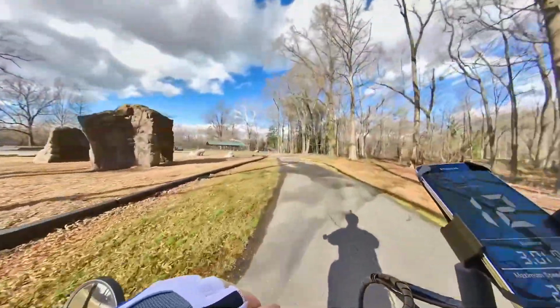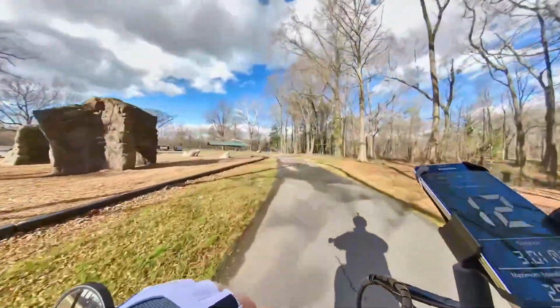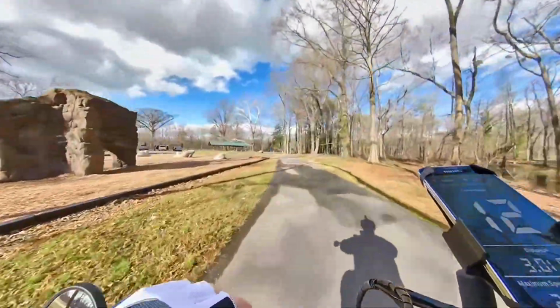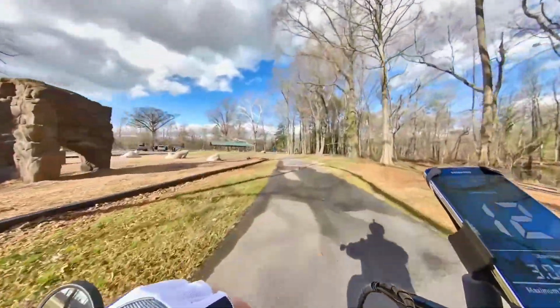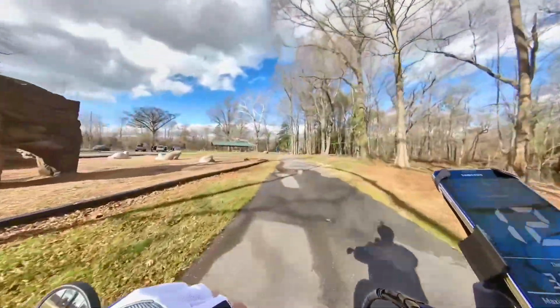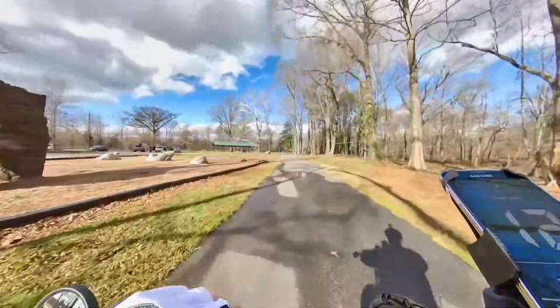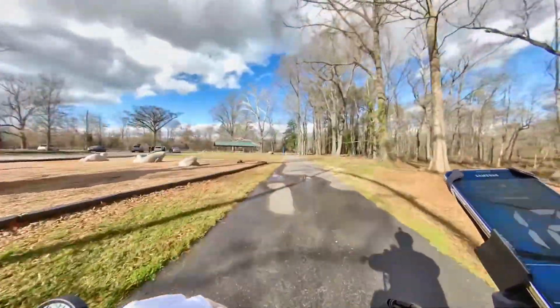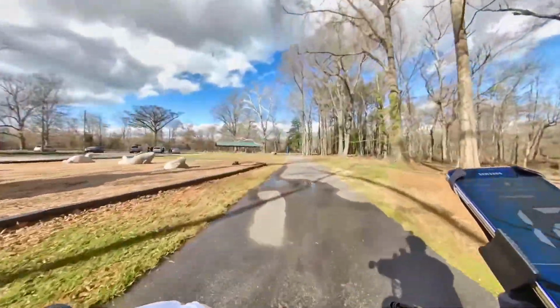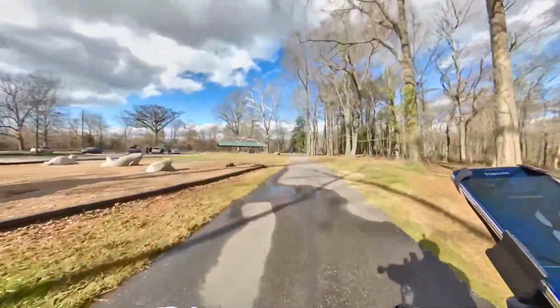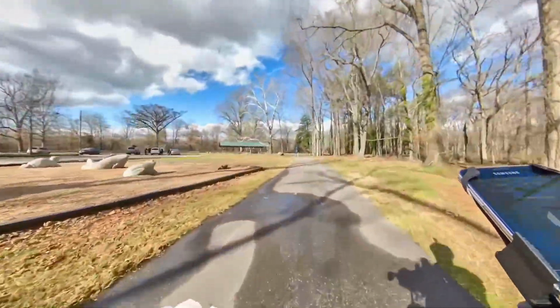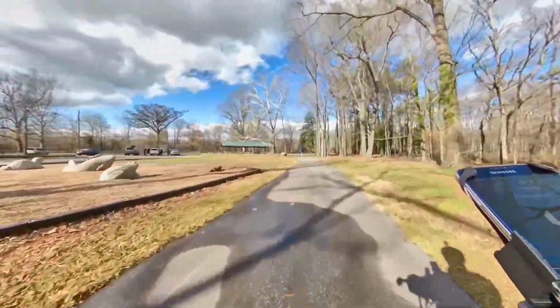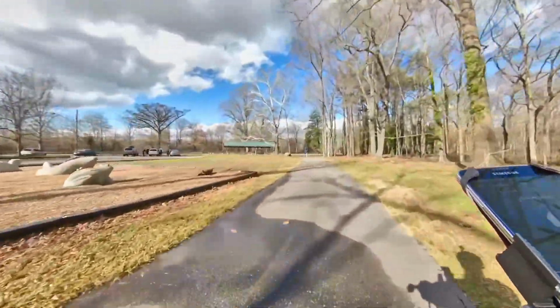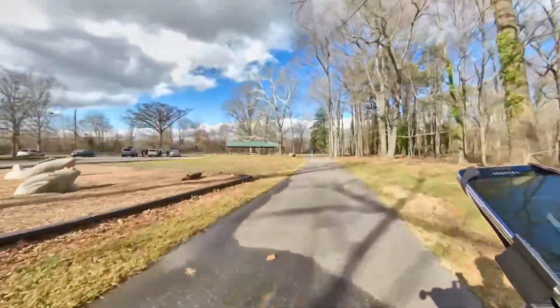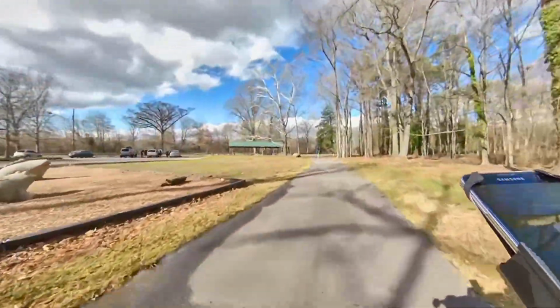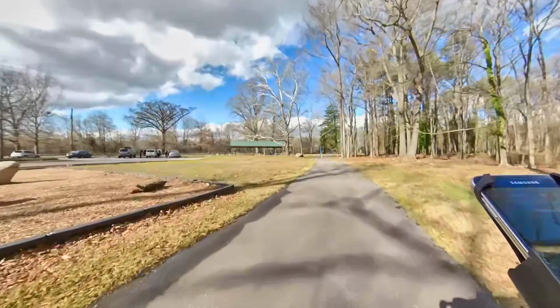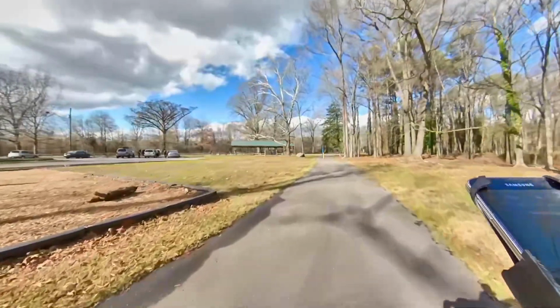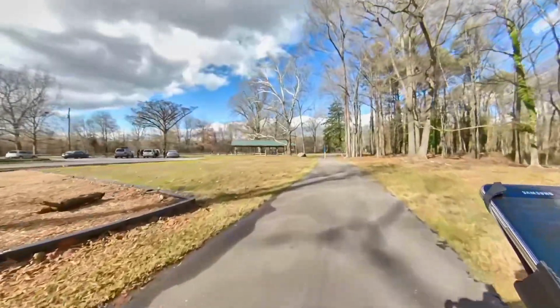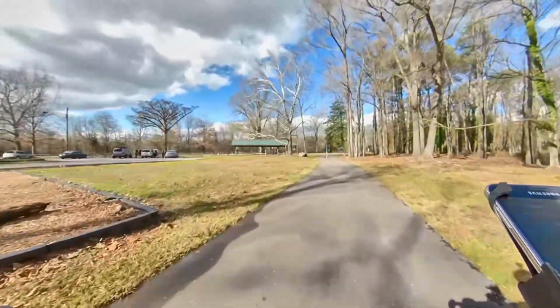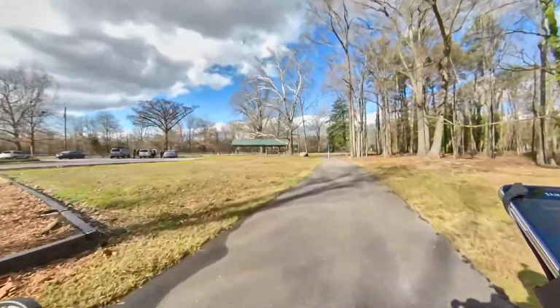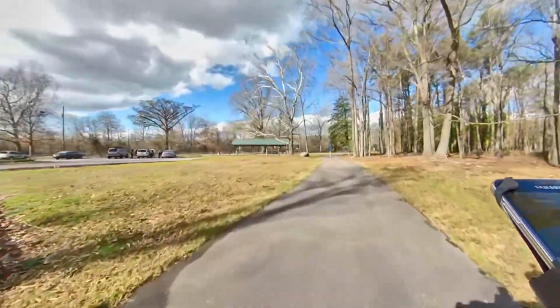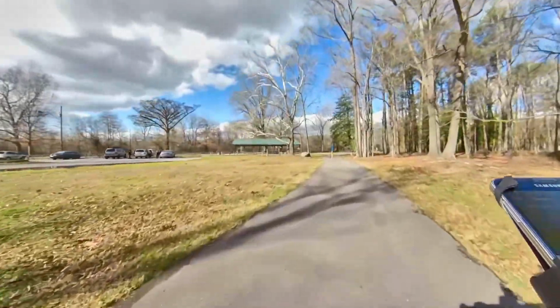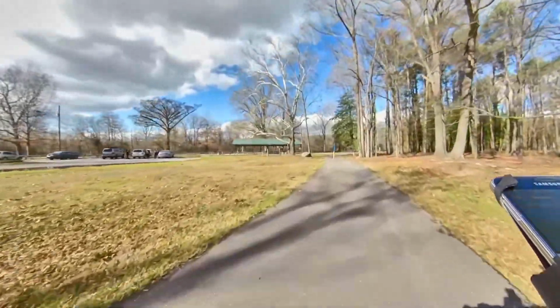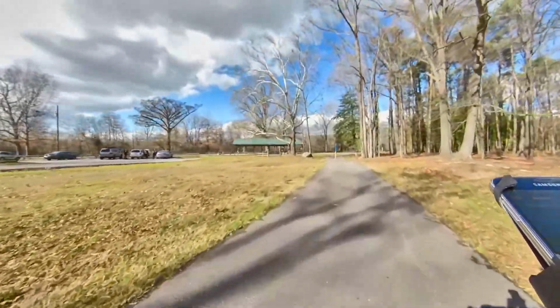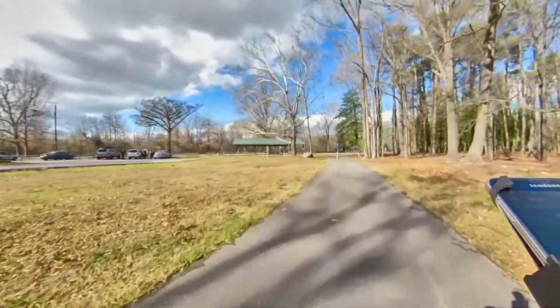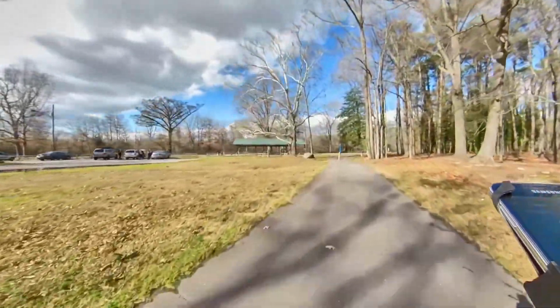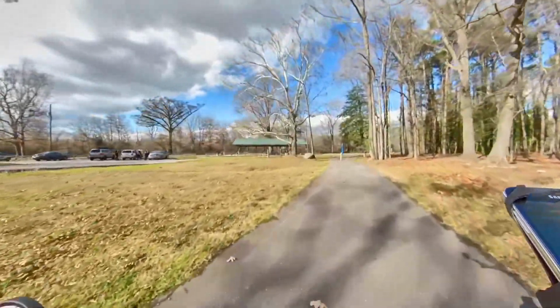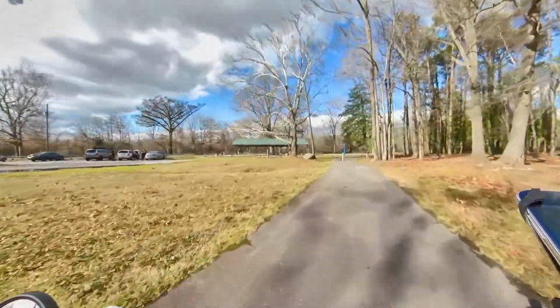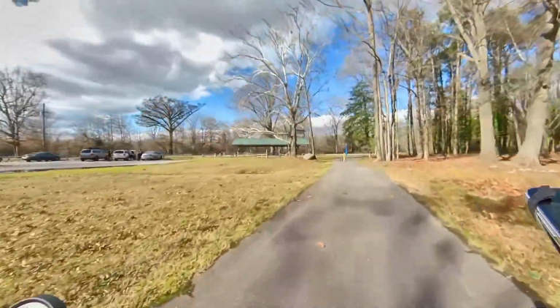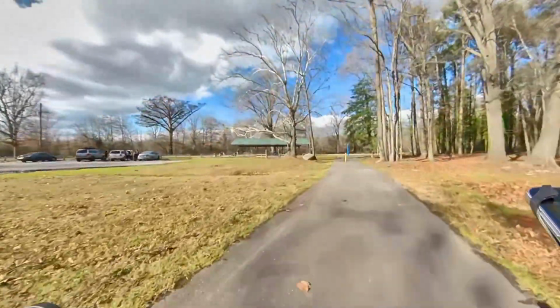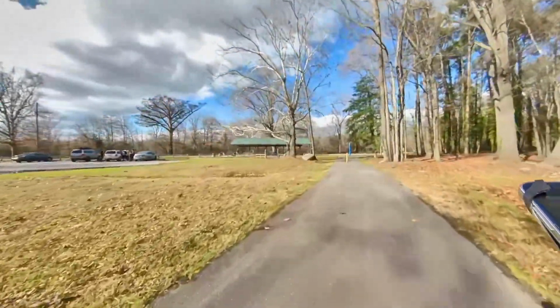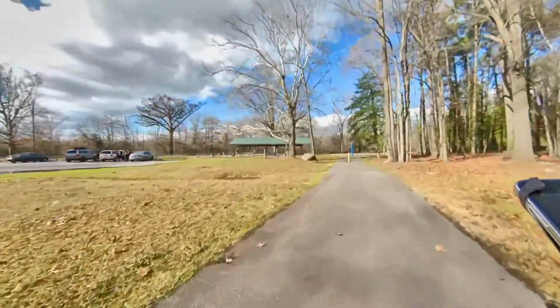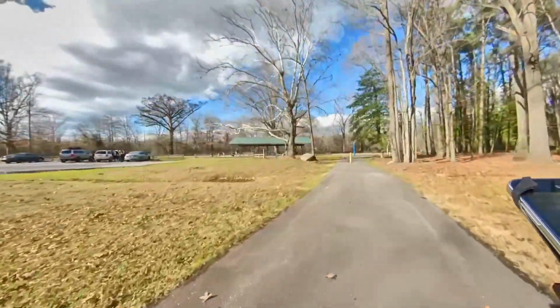The night before this ride we had some heavy rain, so I expect some water to be ponded along this trail.